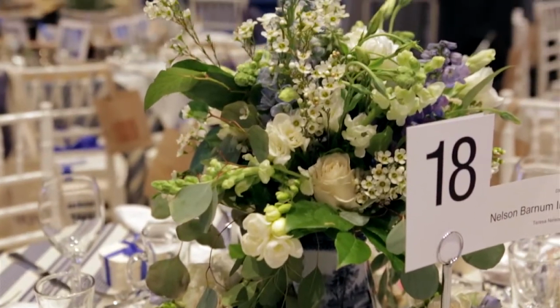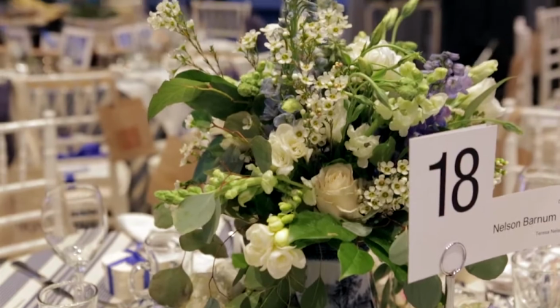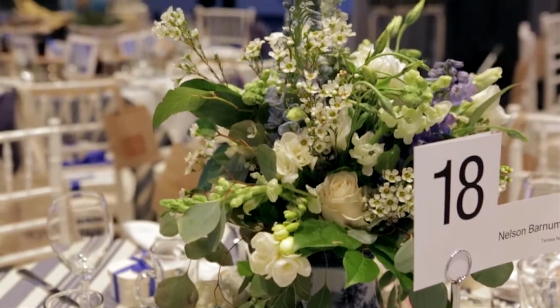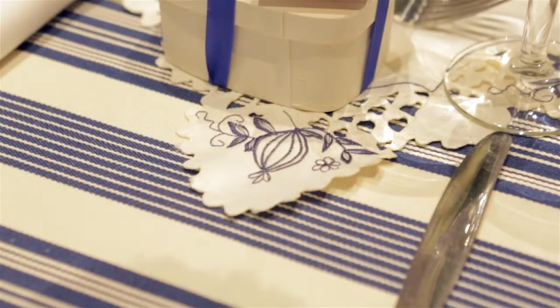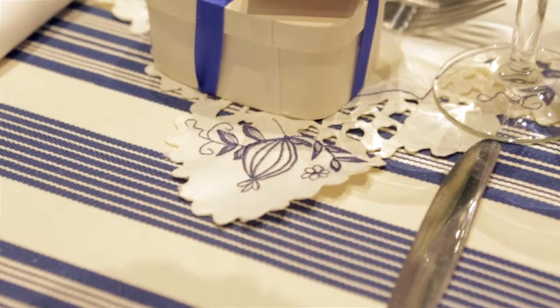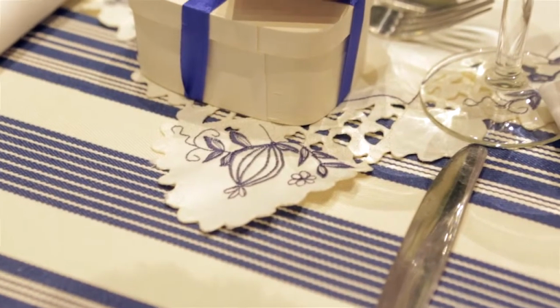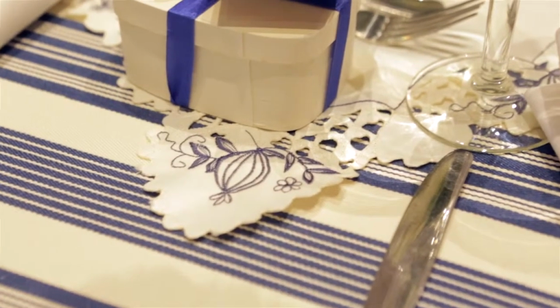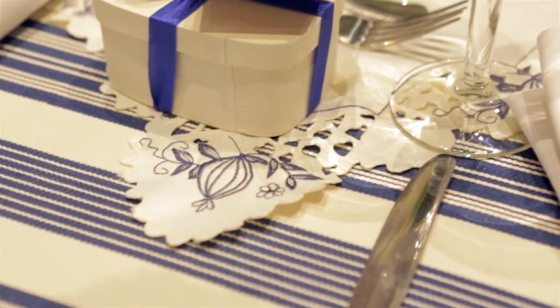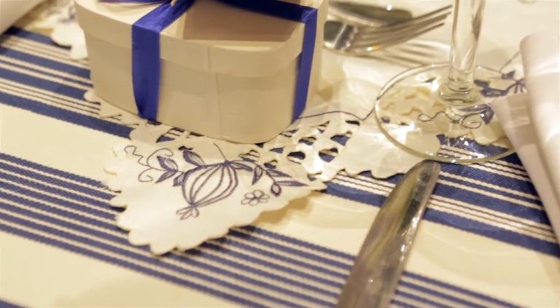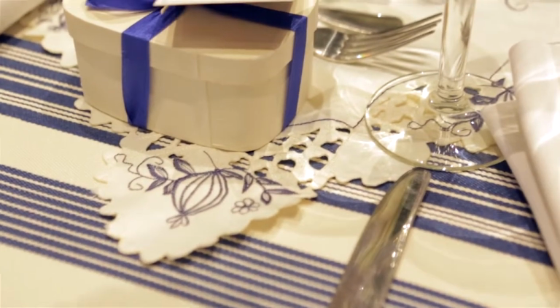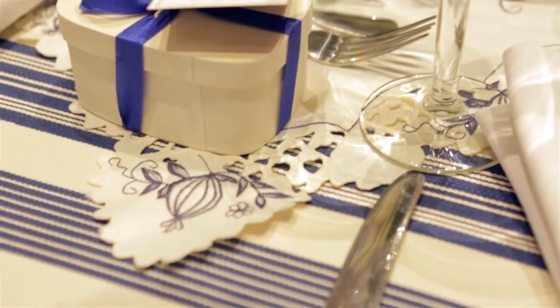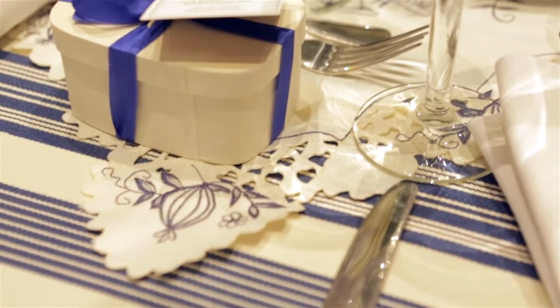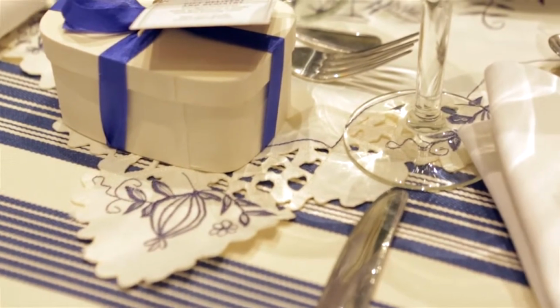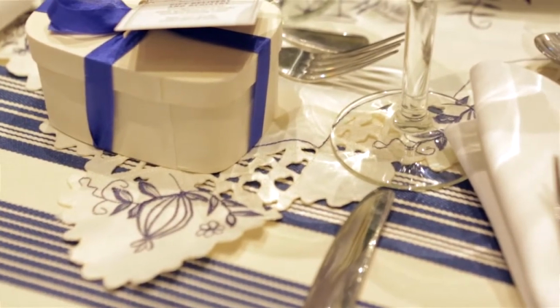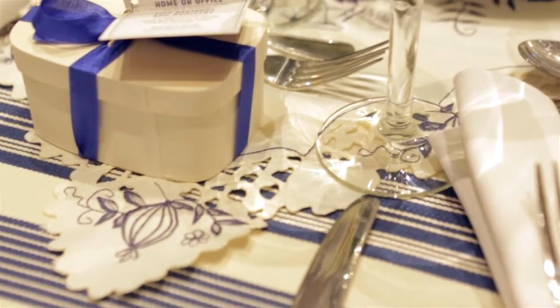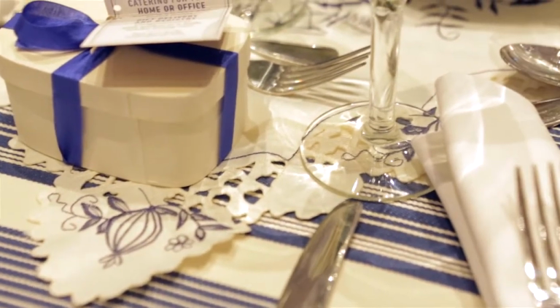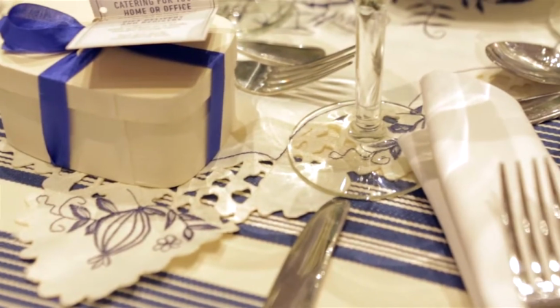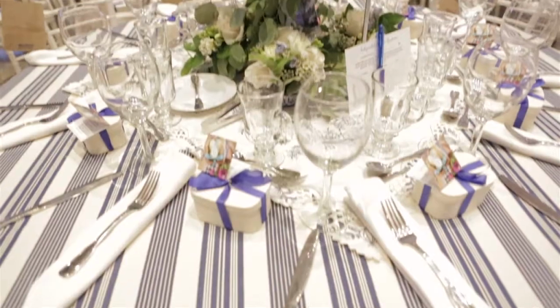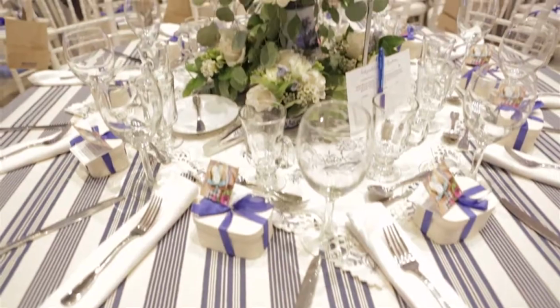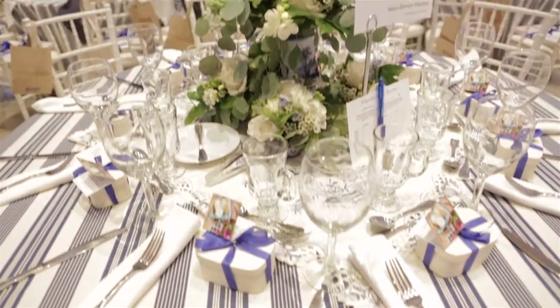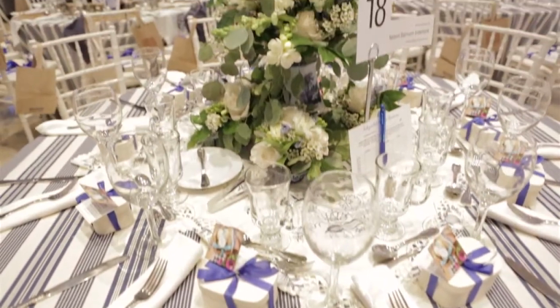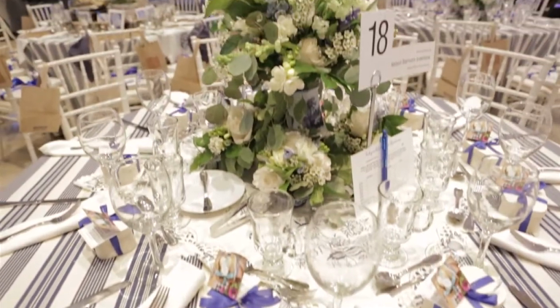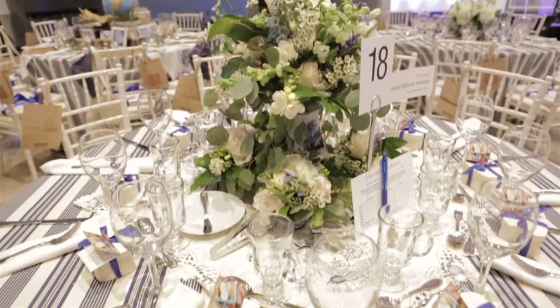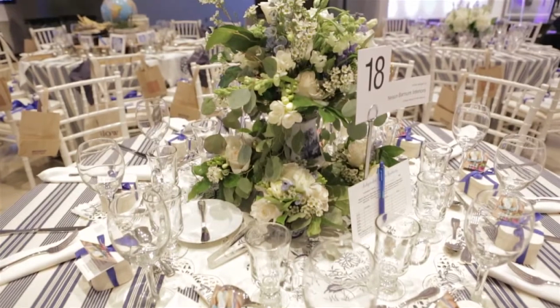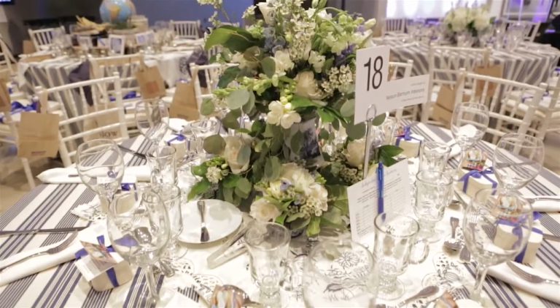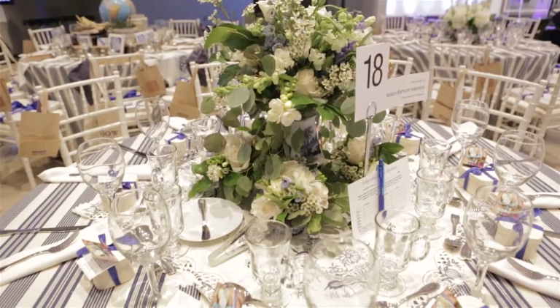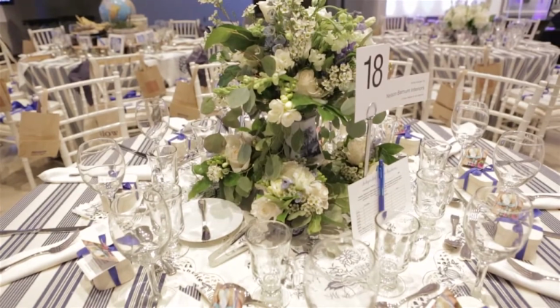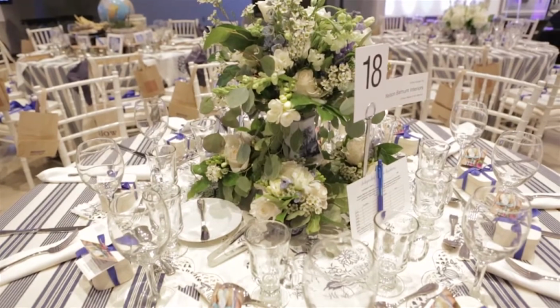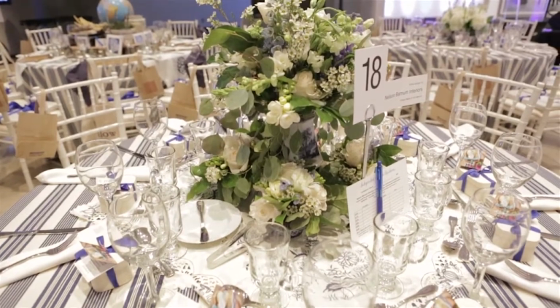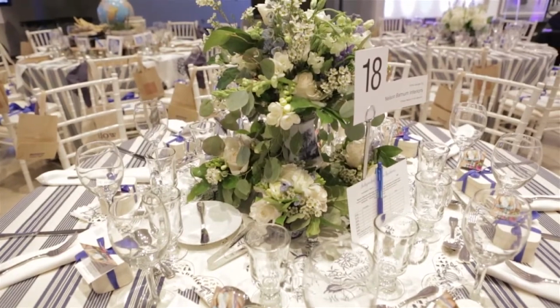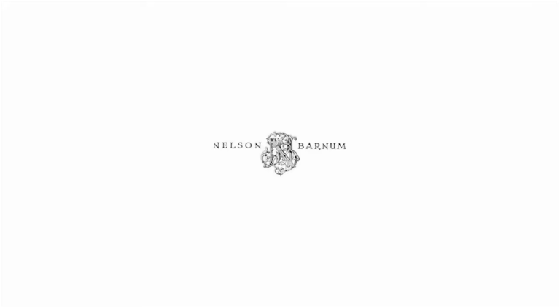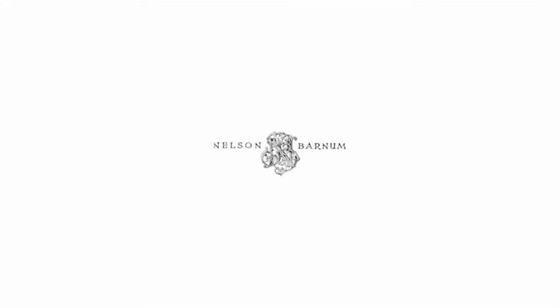We used vintage blue and white pieces and a vintage tablecloth that we had found at a little market, and it made a beautiful table setting.